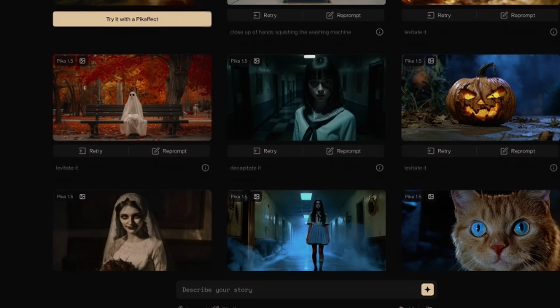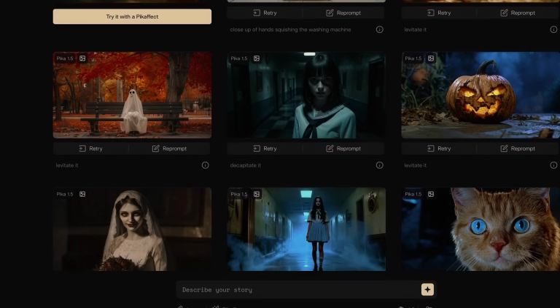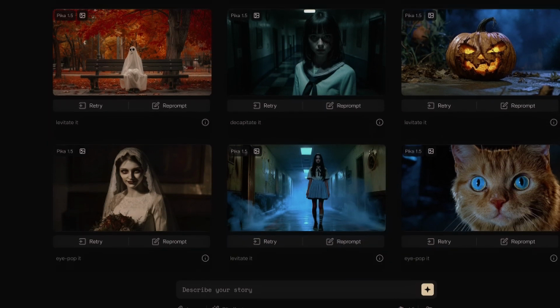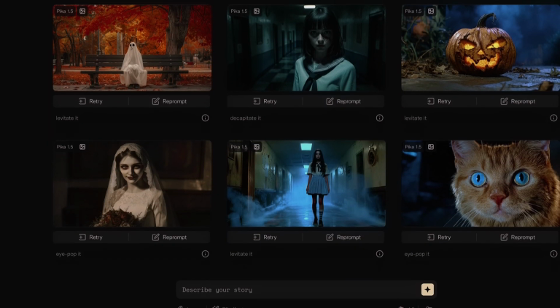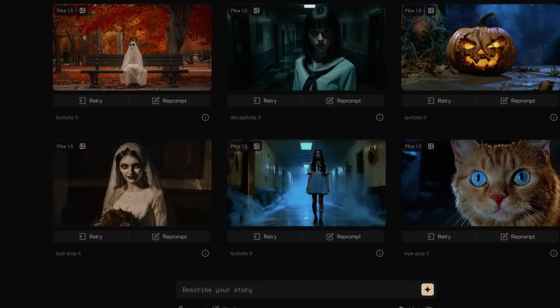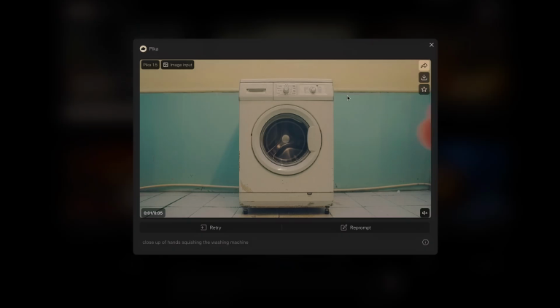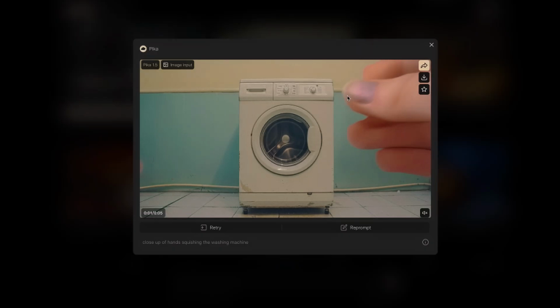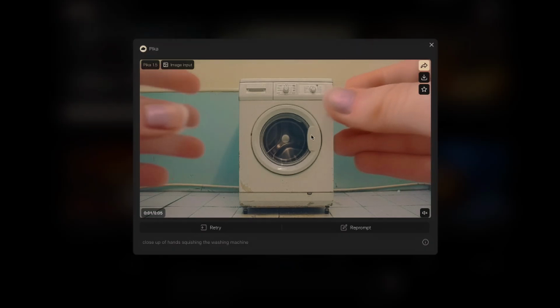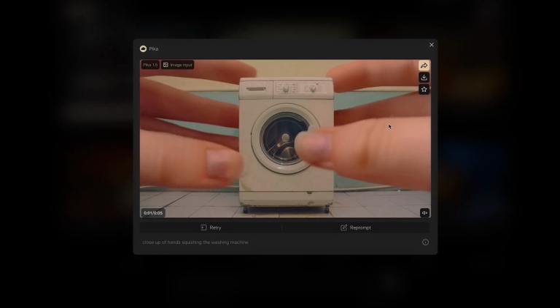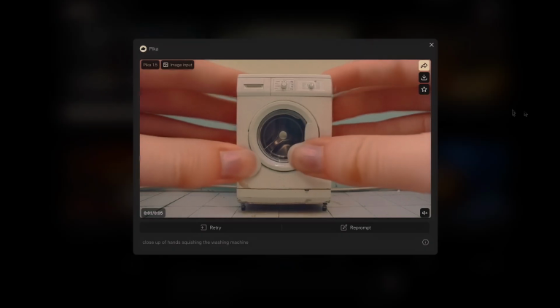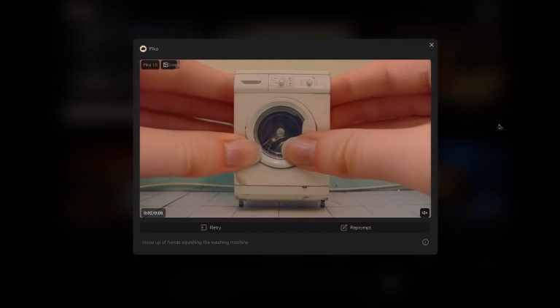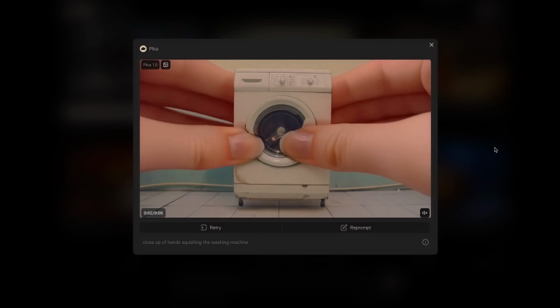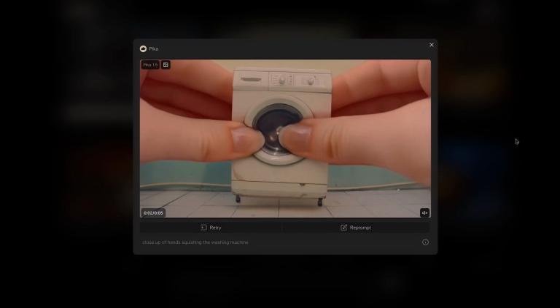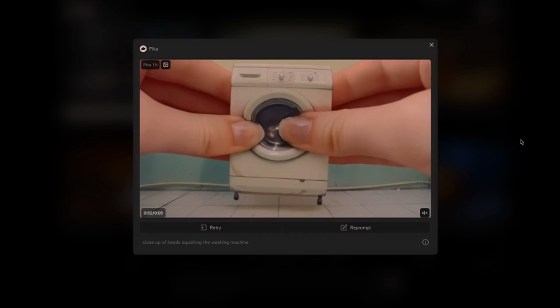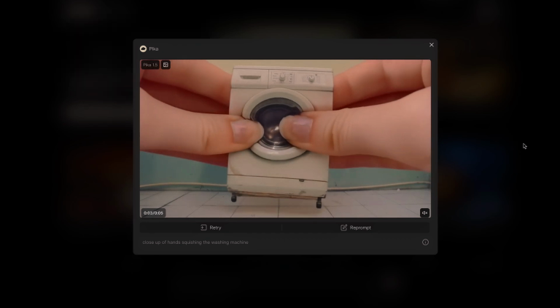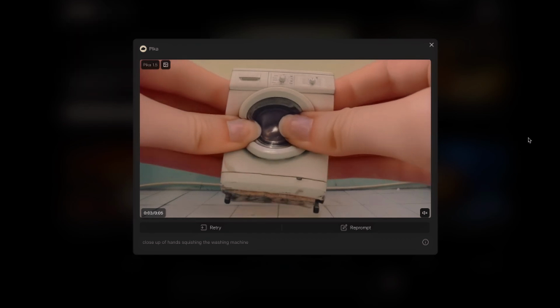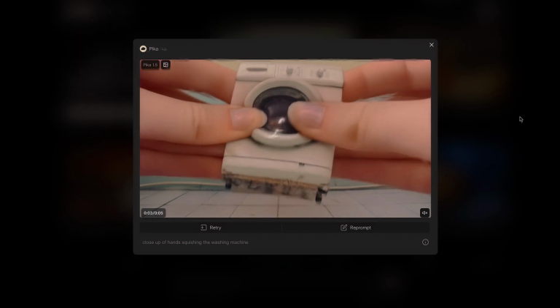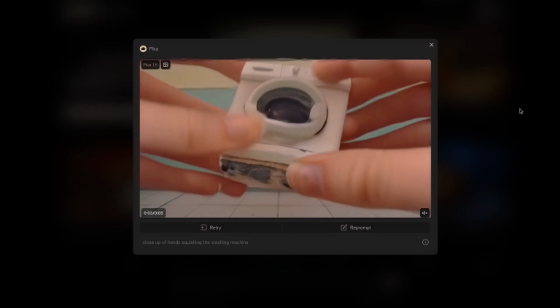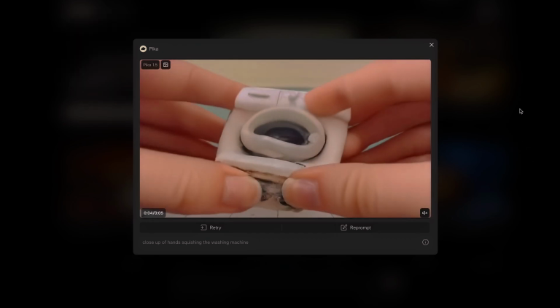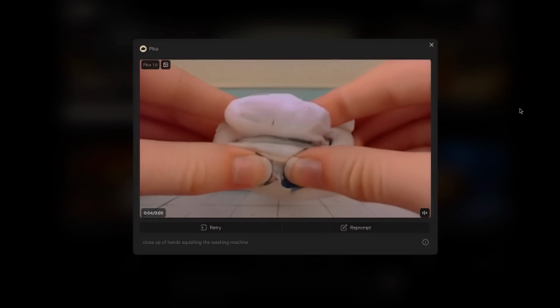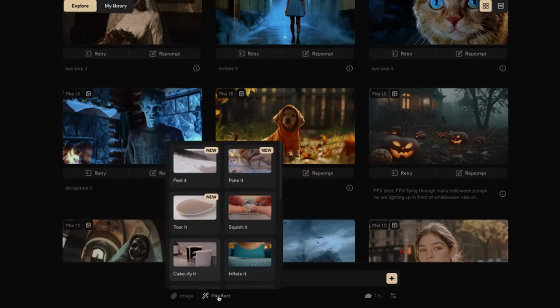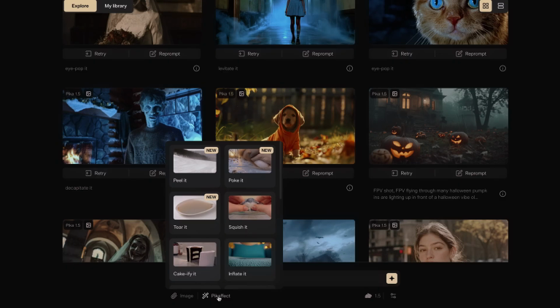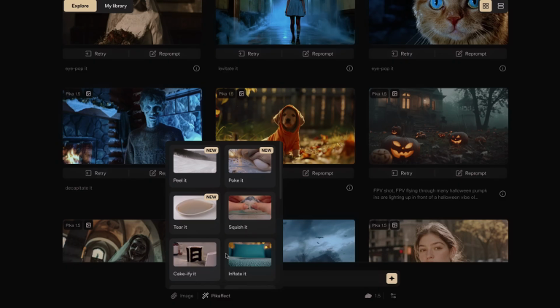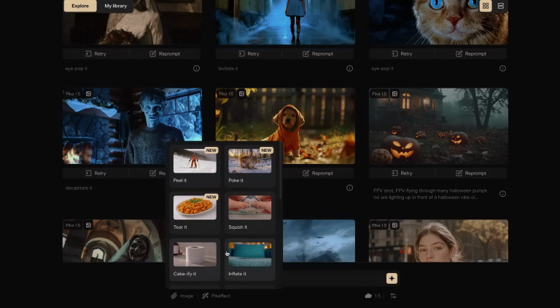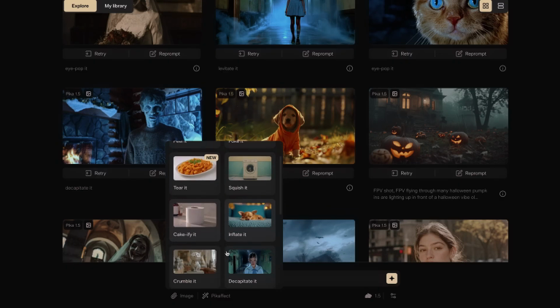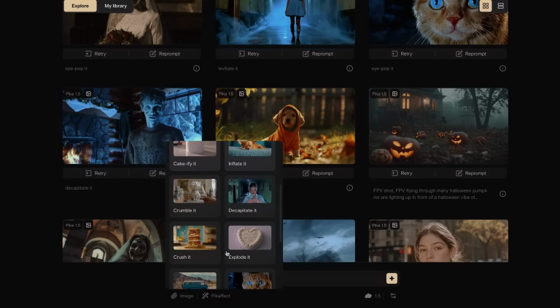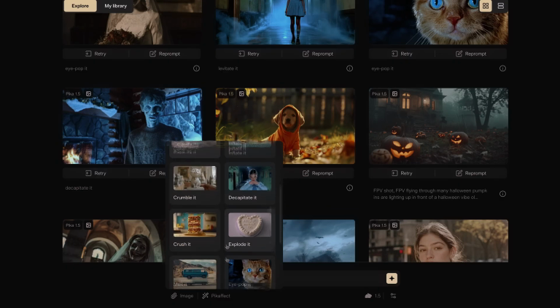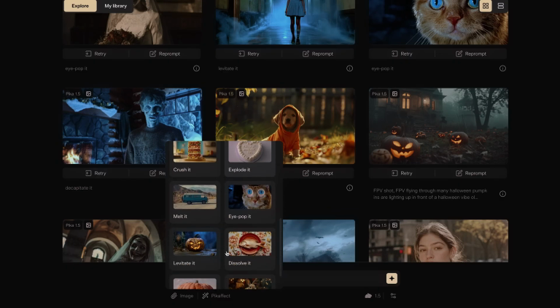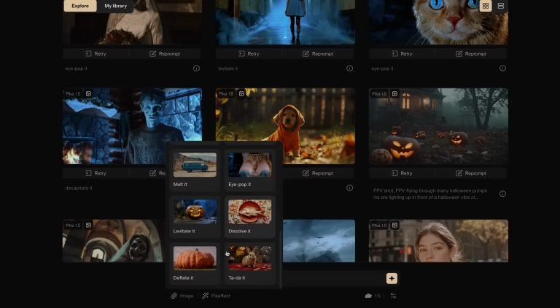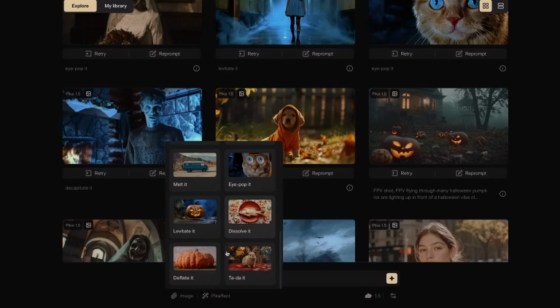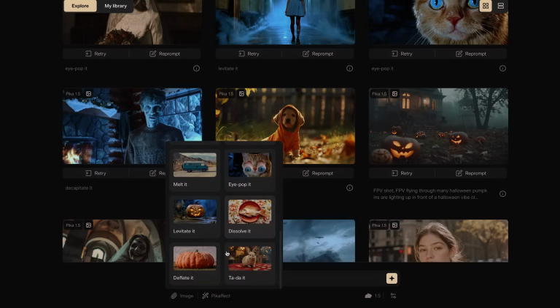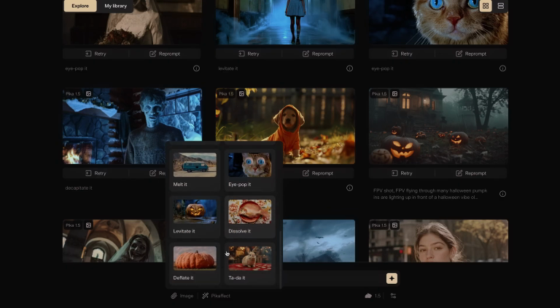Pika allows you to do some crazy things as well. Where they really shine is they have lots of special effects like ta-da, inflate, and so on — explode it, crush.